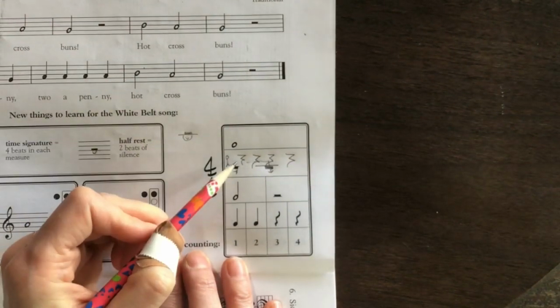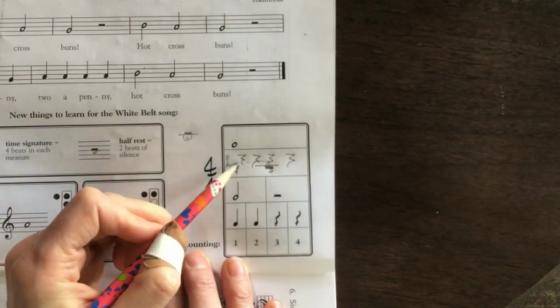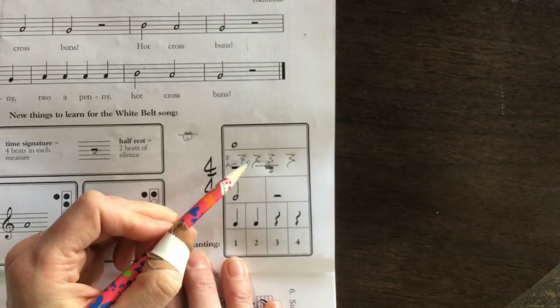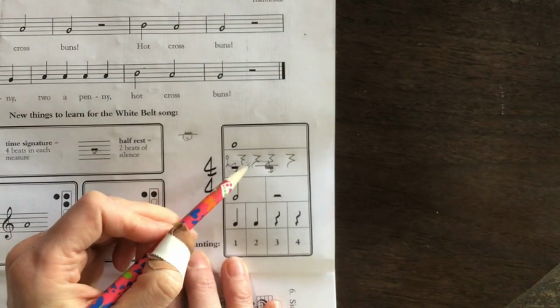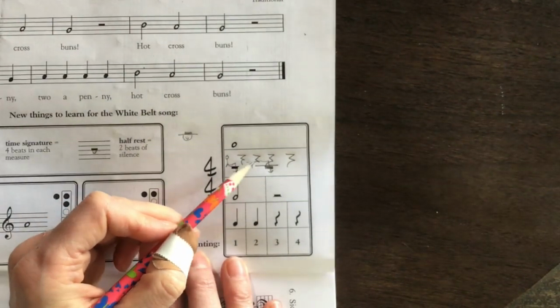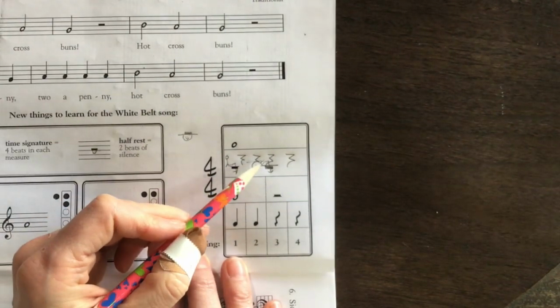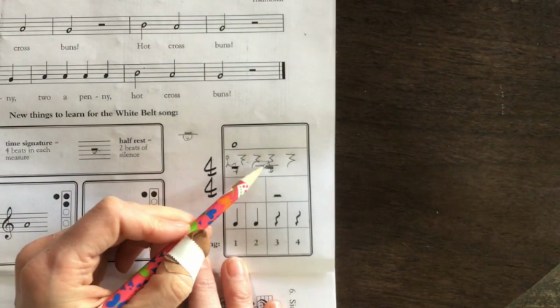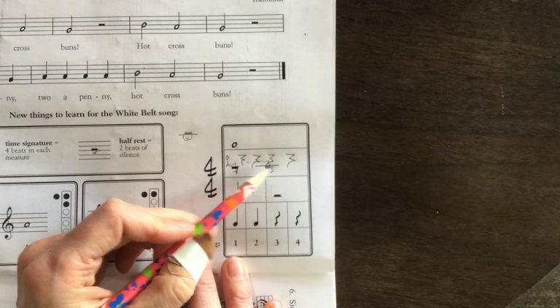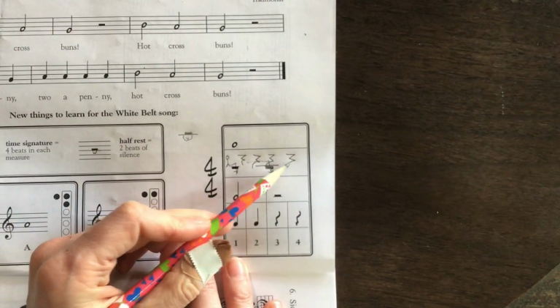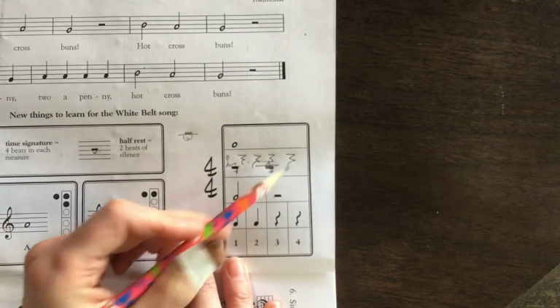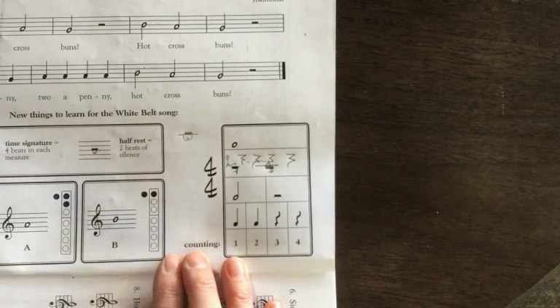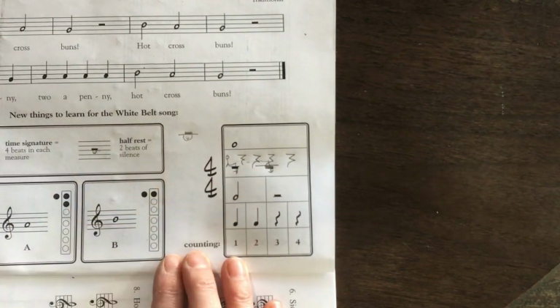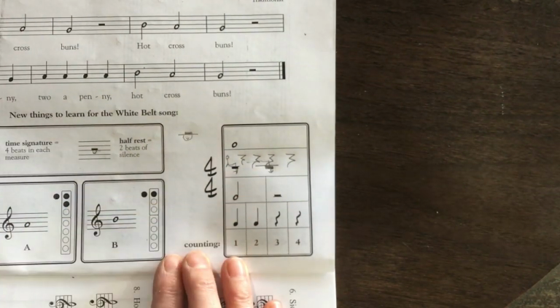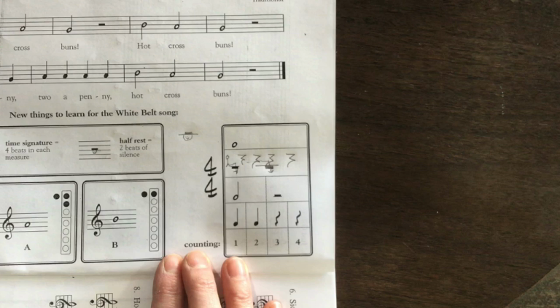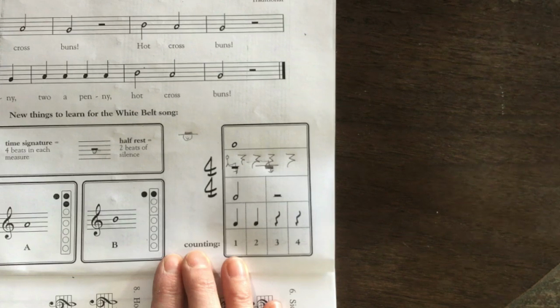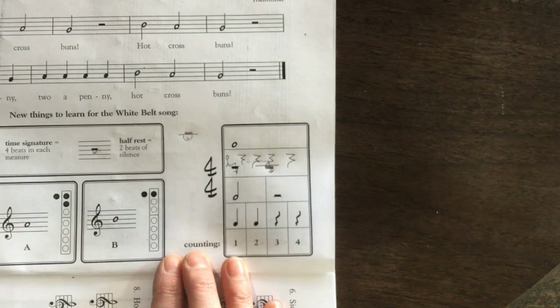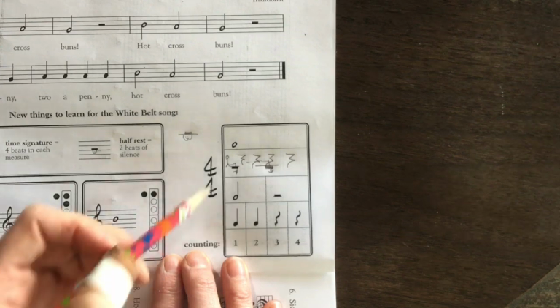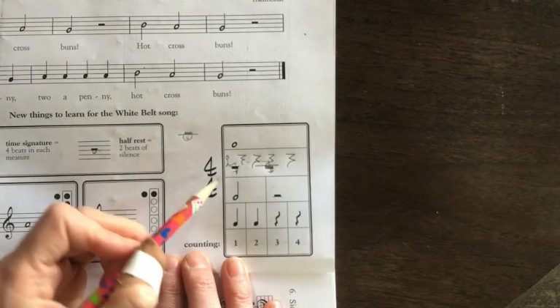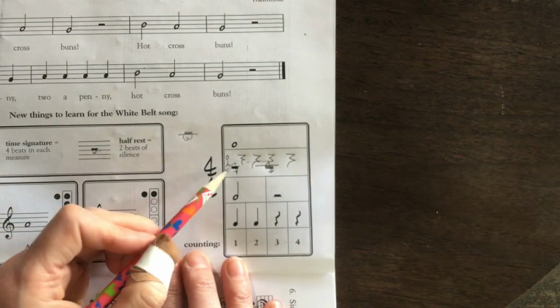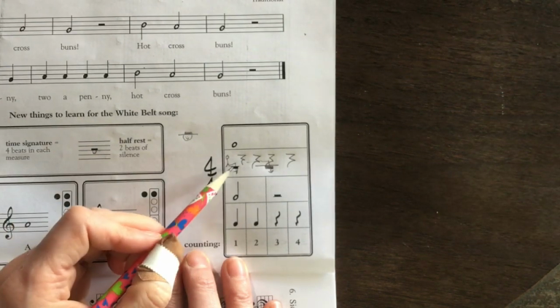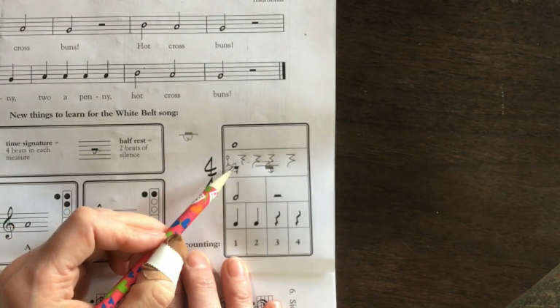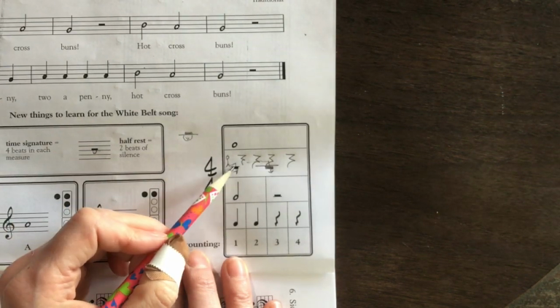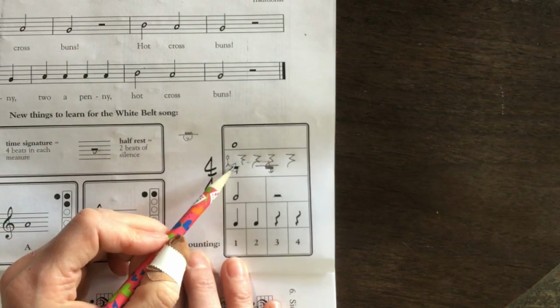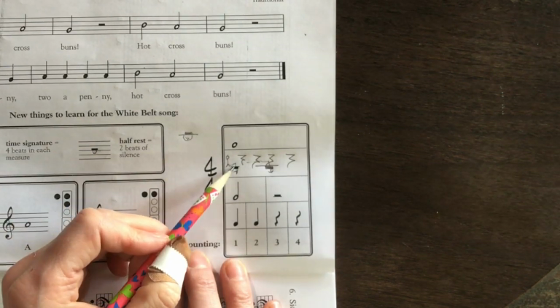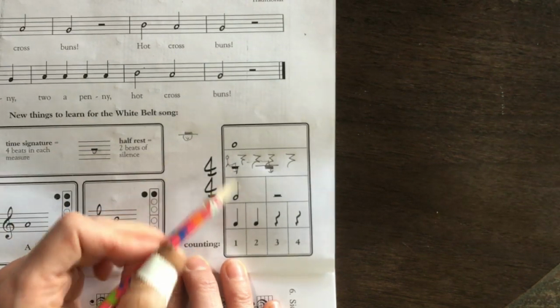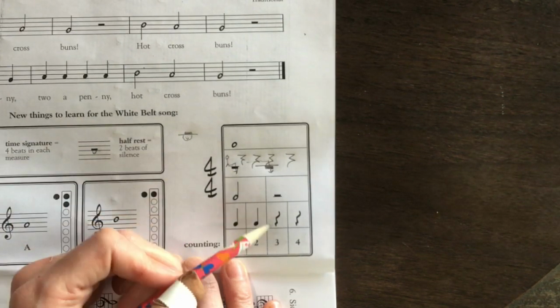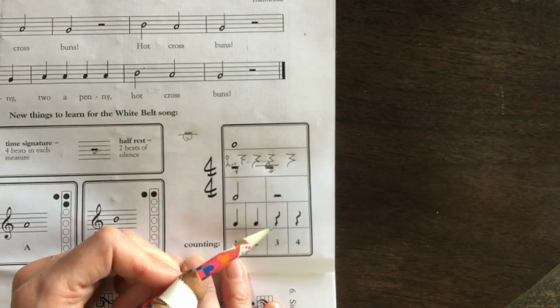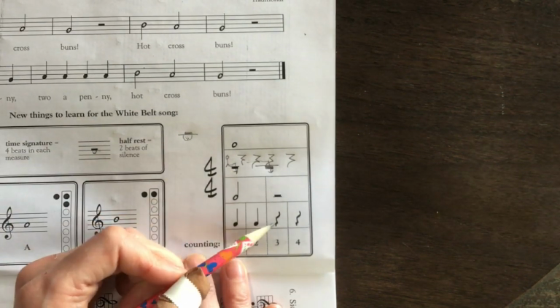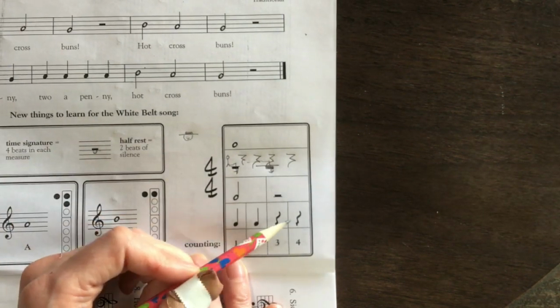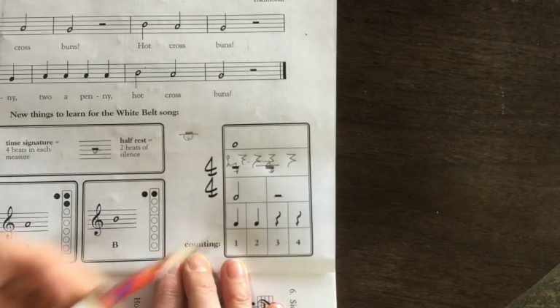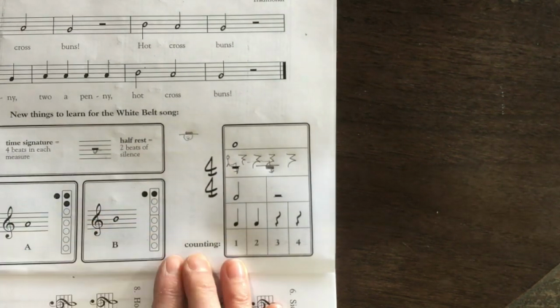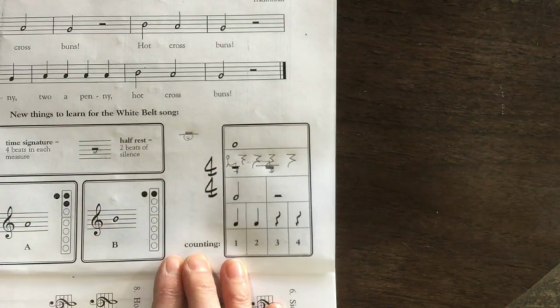Rest, rest, rest, rest — that's the same as a whole rest, or four quarter rests.